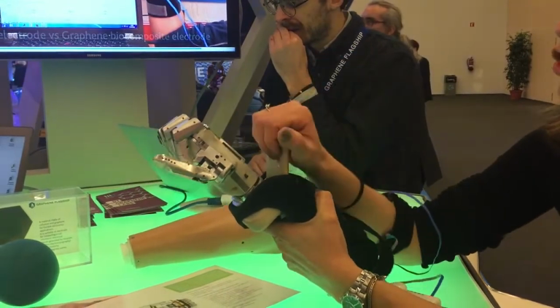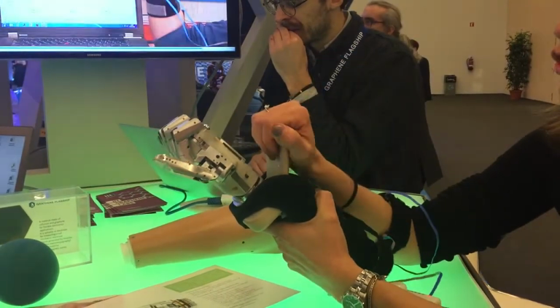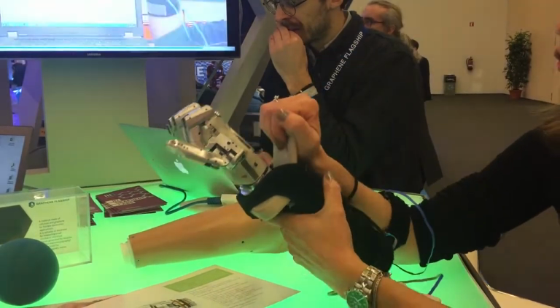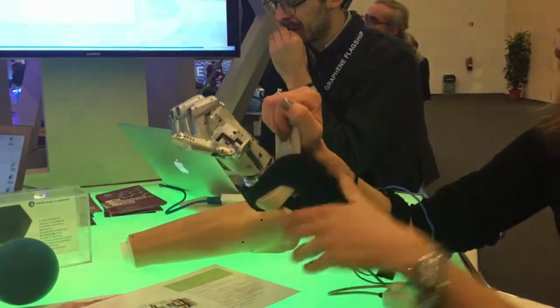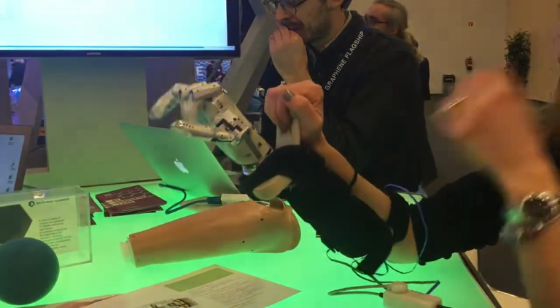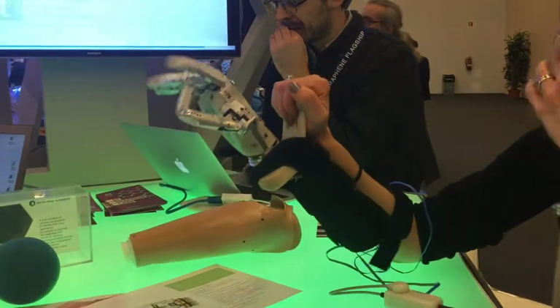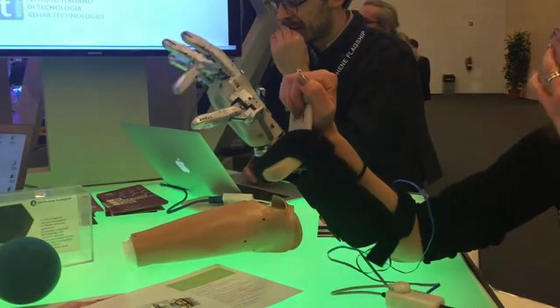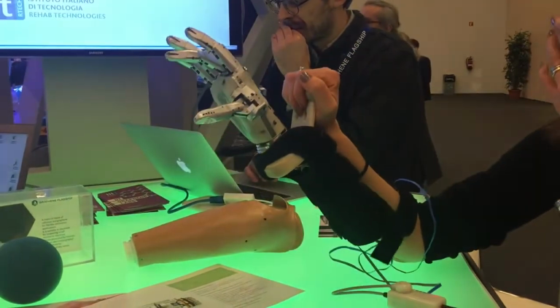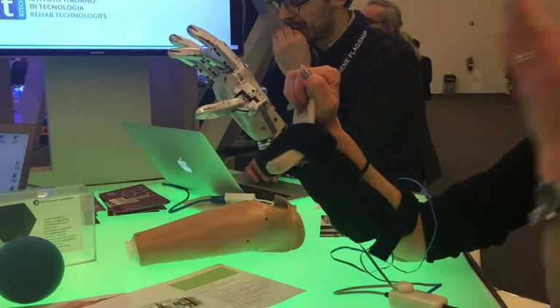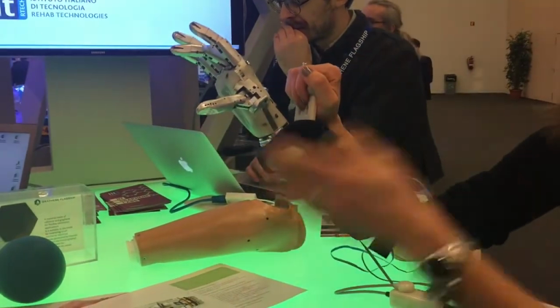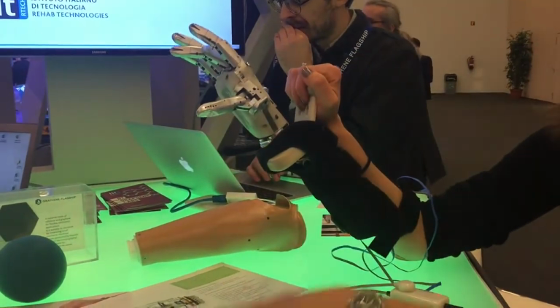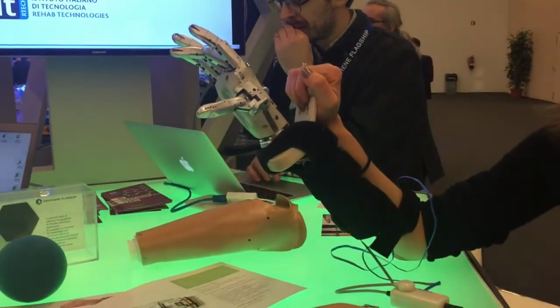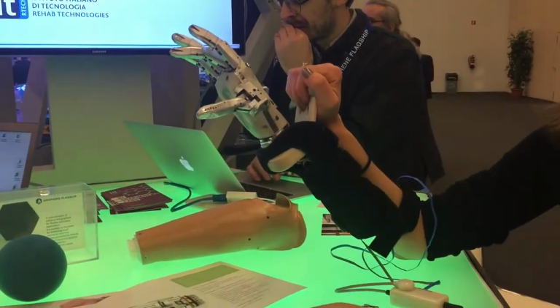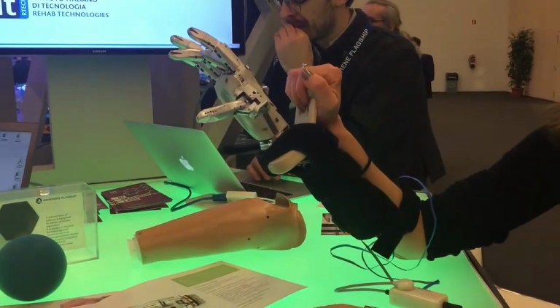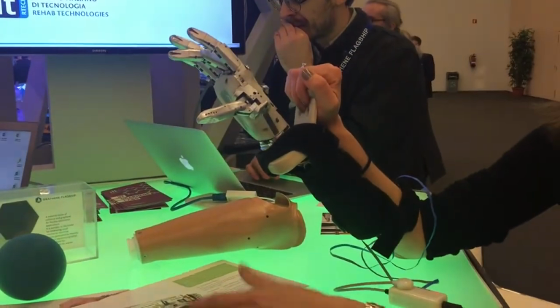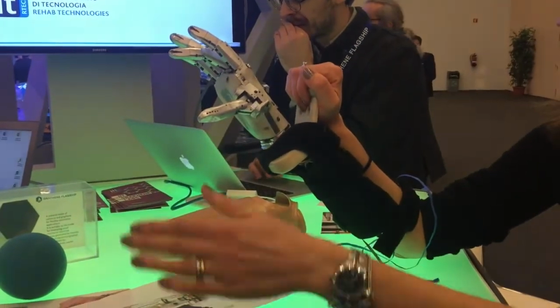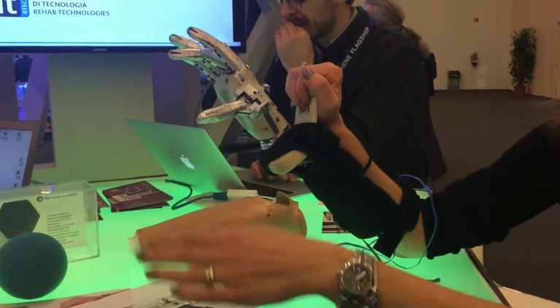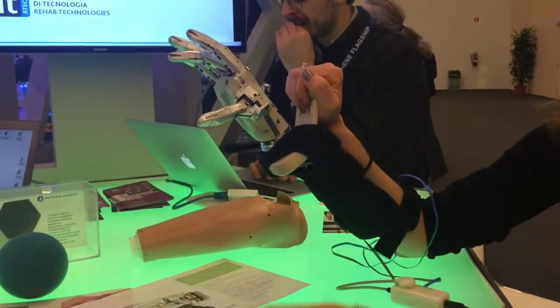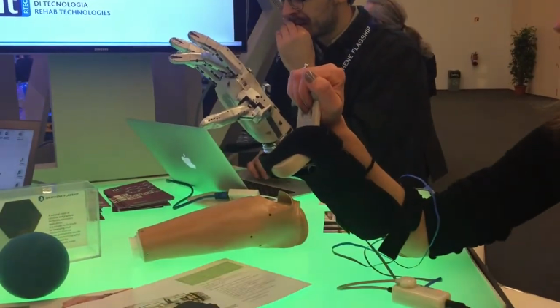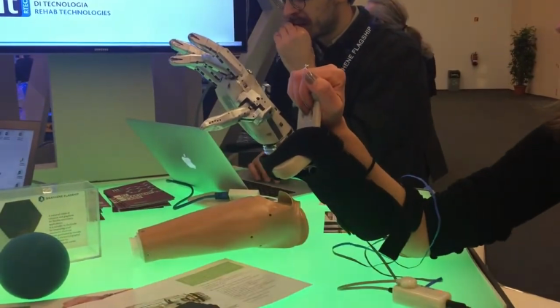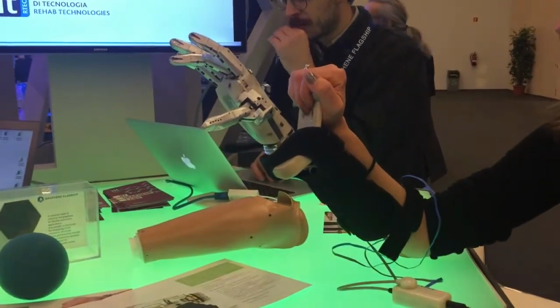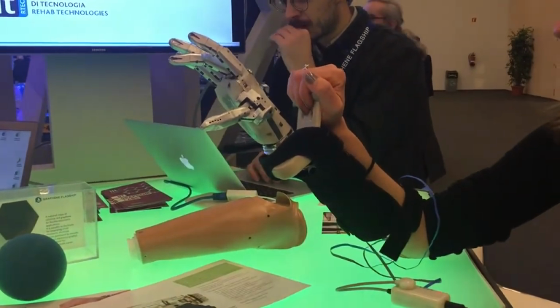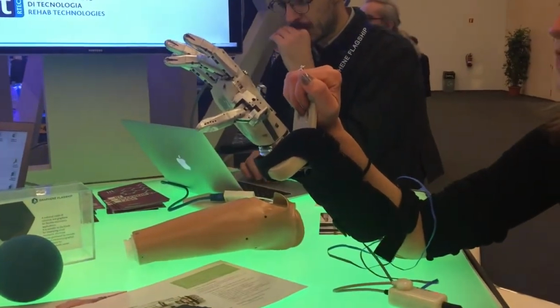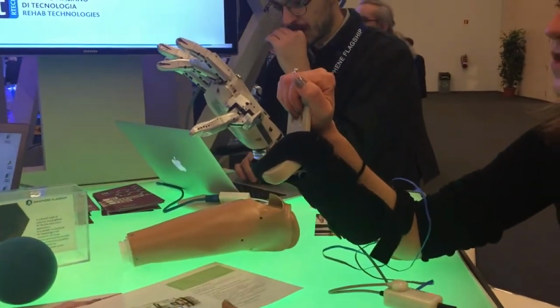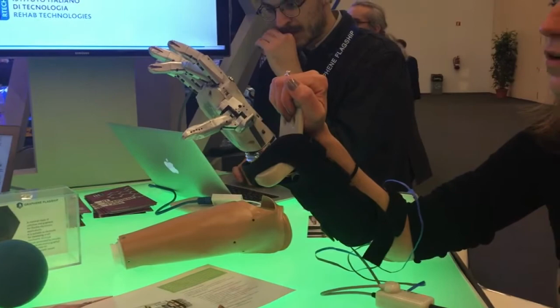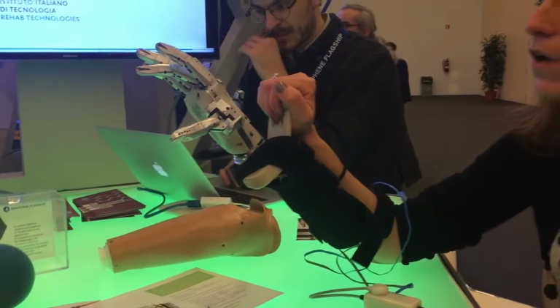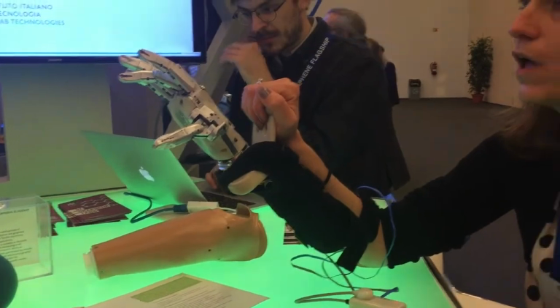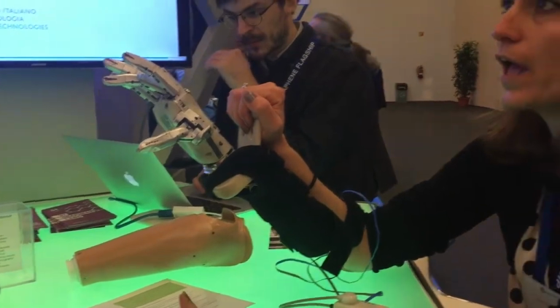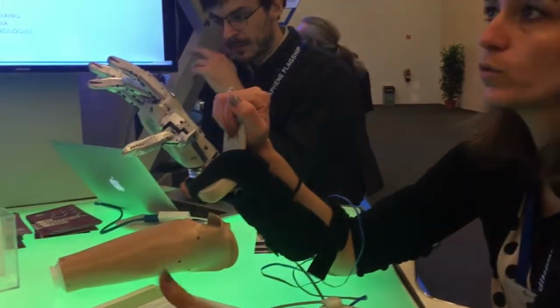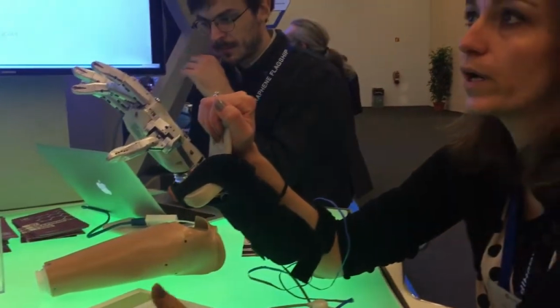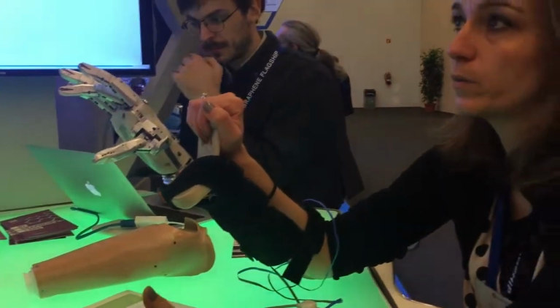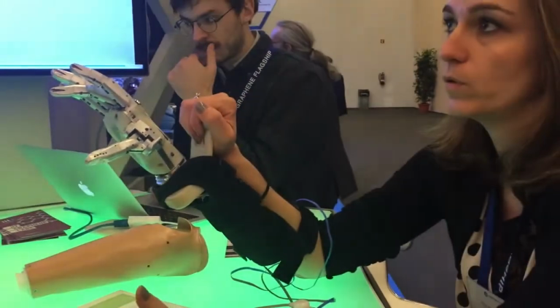So we have a low-cost sensor, a lightweight sensor, and wearable.